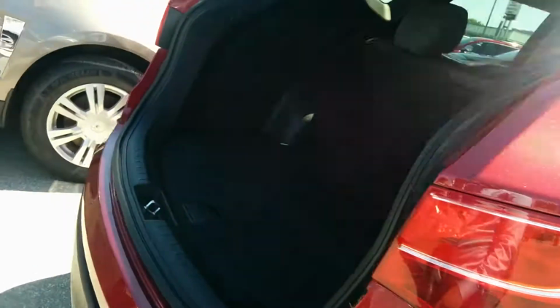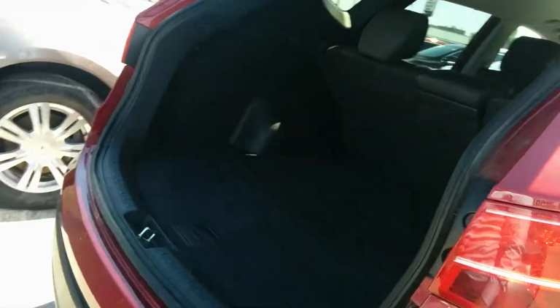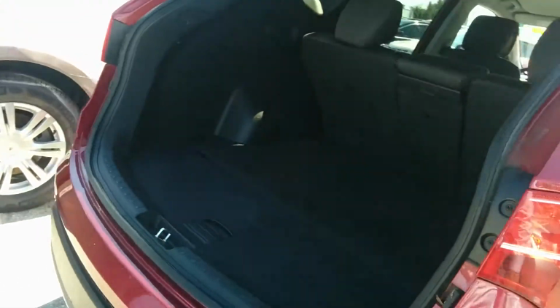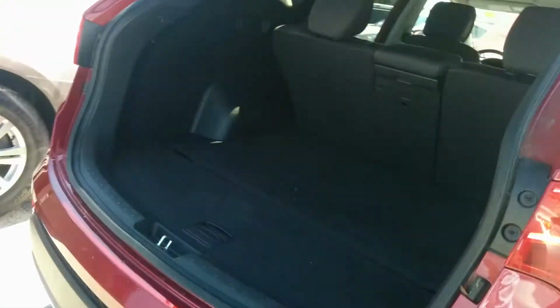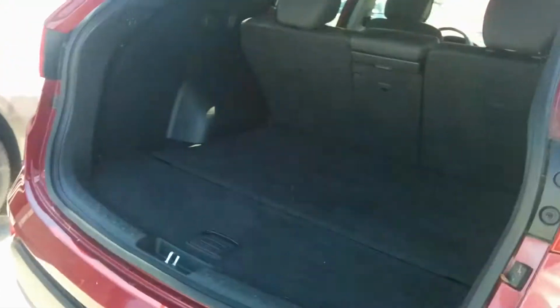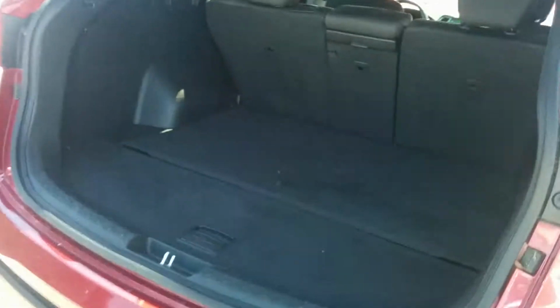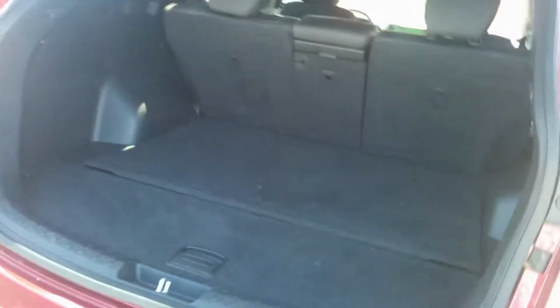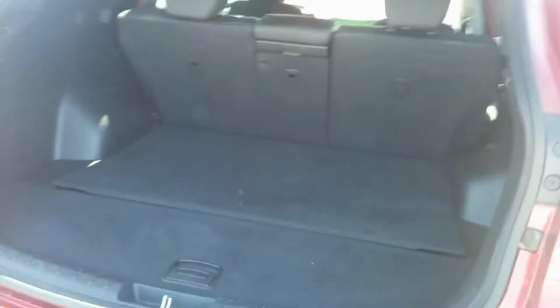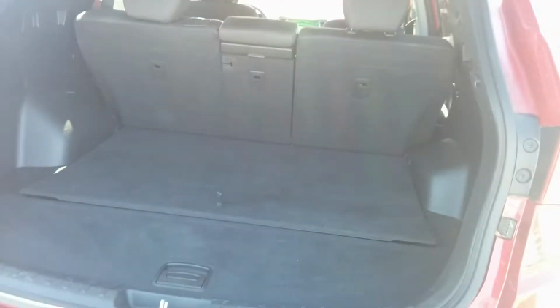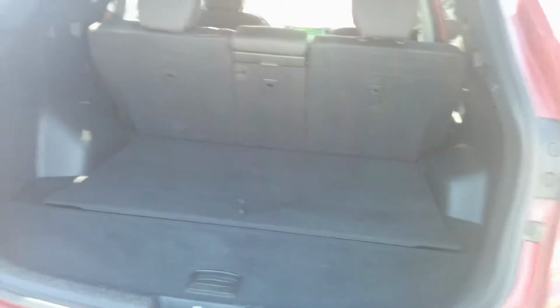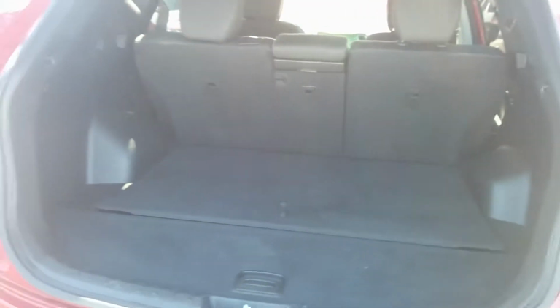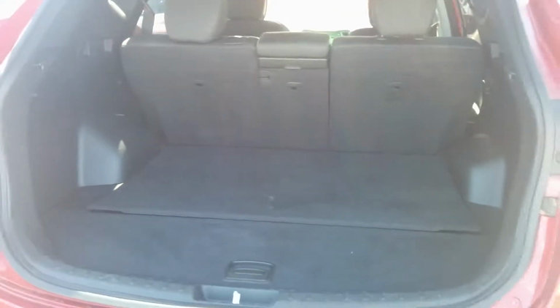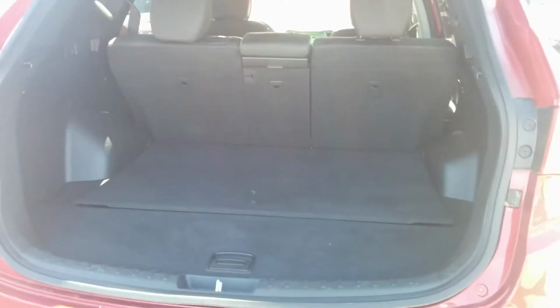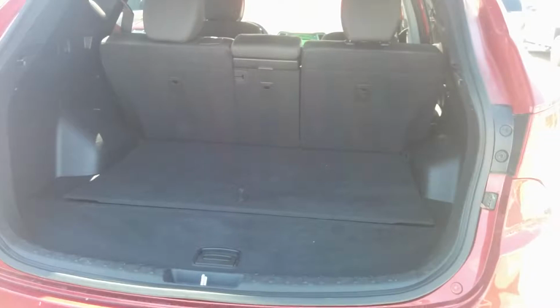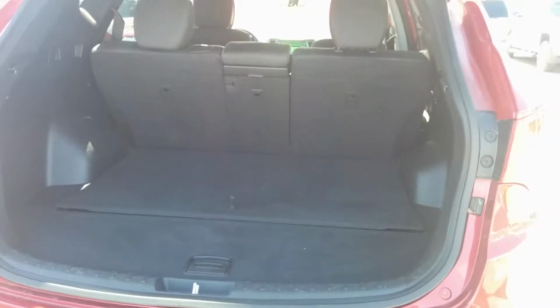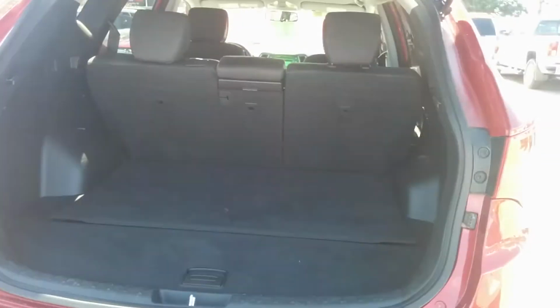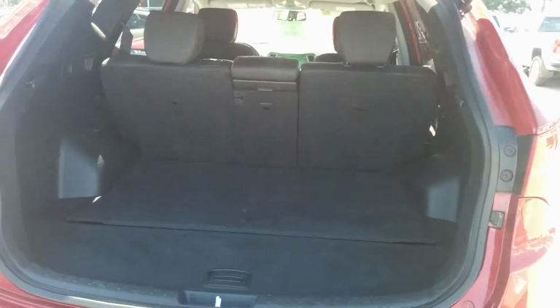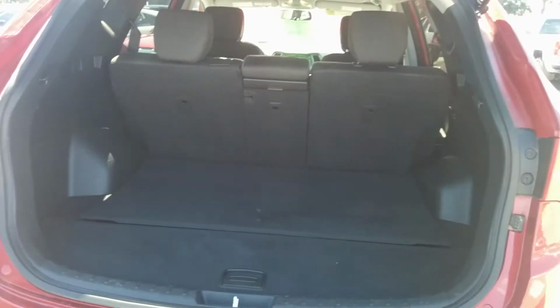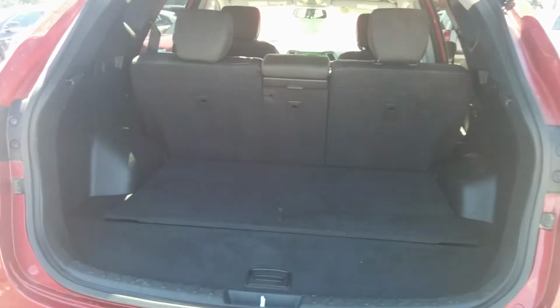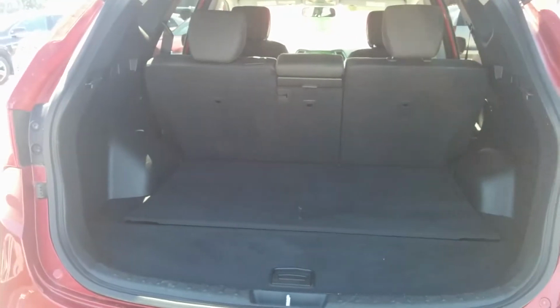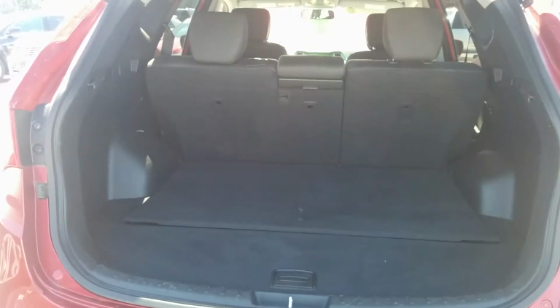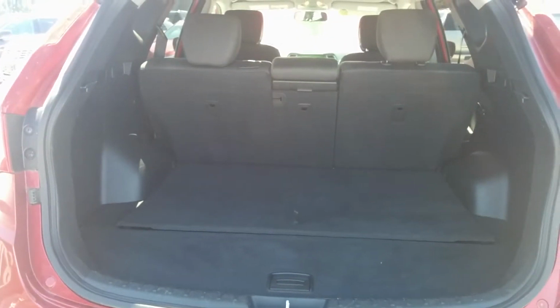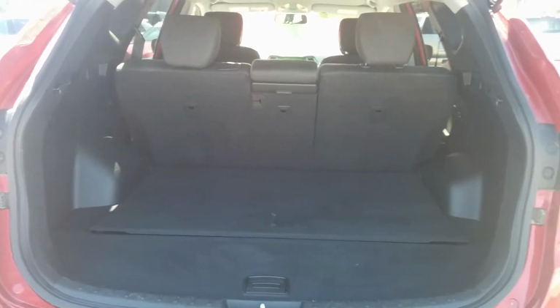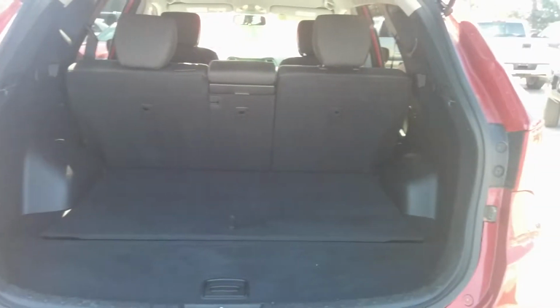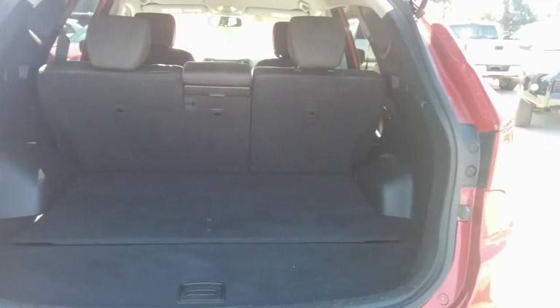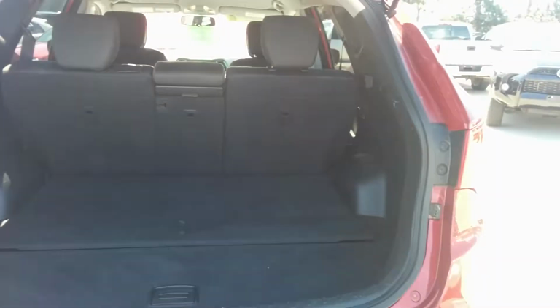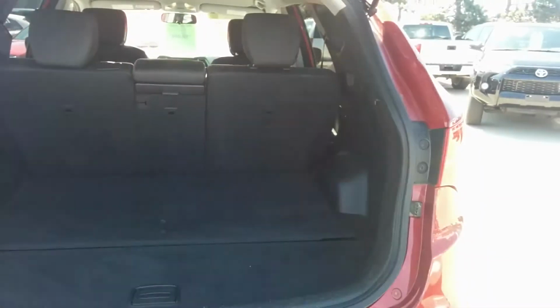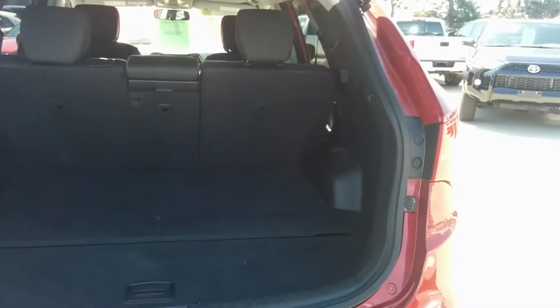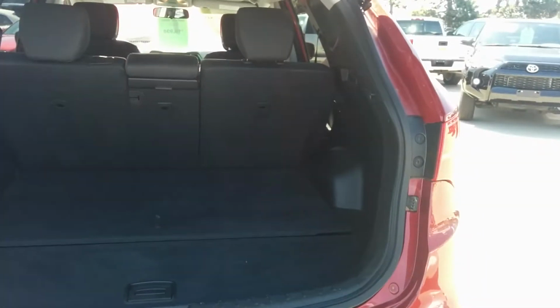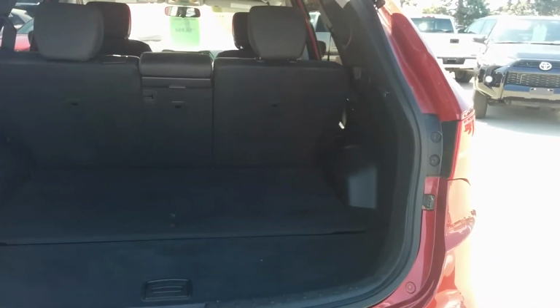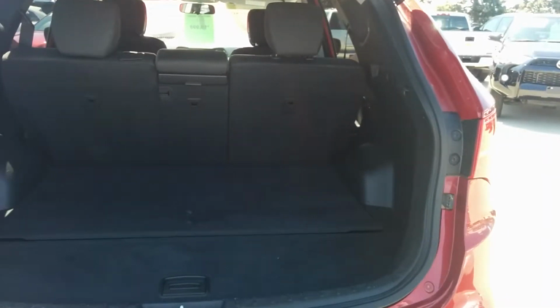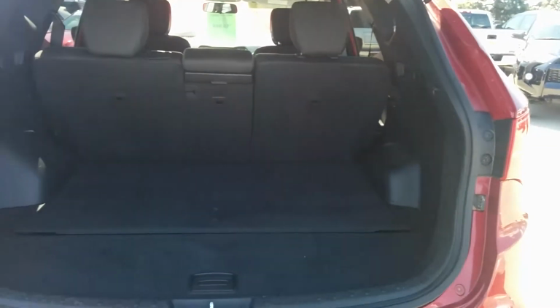As far as your trunk space goes, there's lots of room for any hockey bags, golf clubs, whatever your needs are.